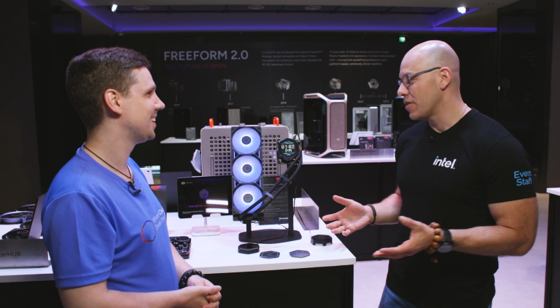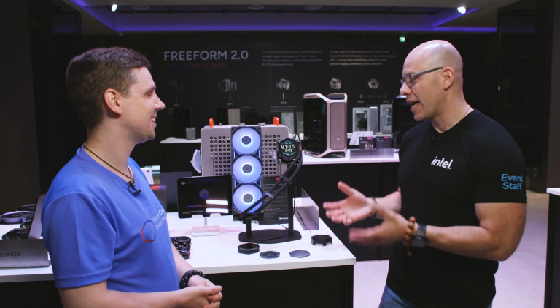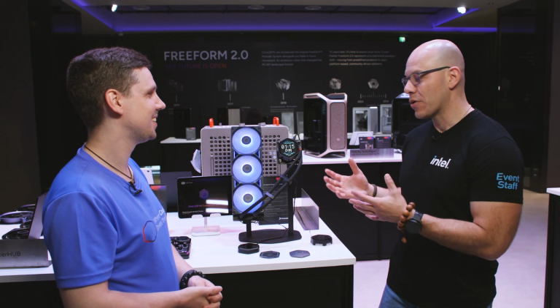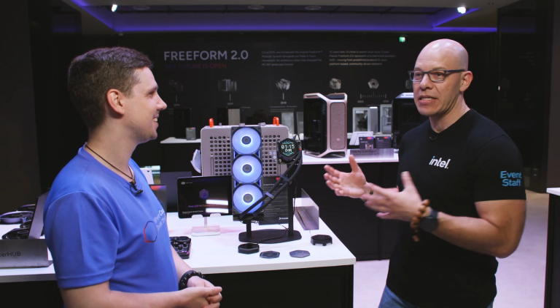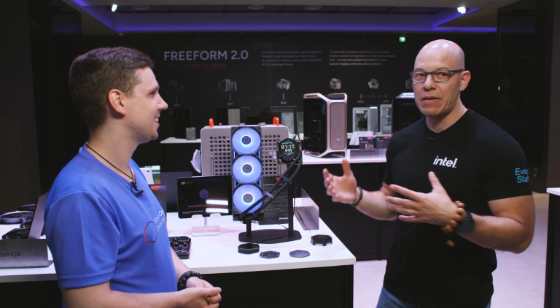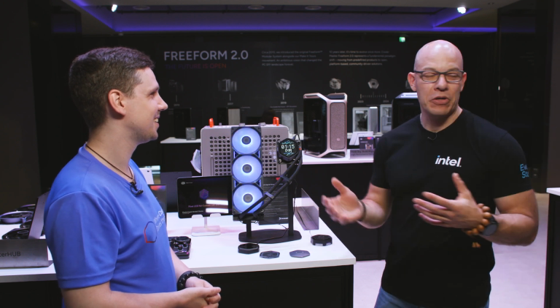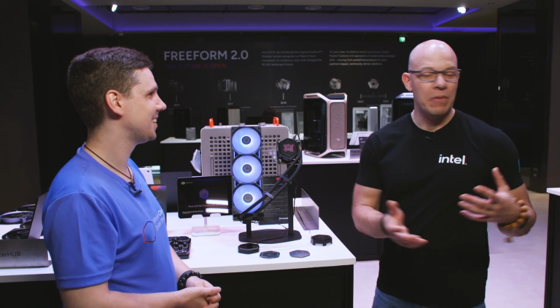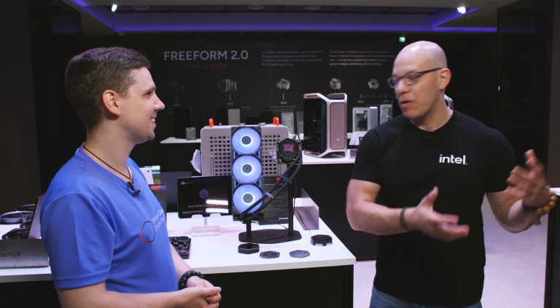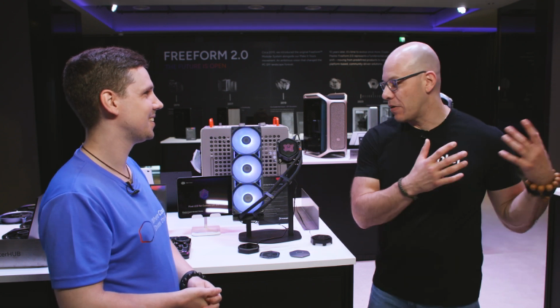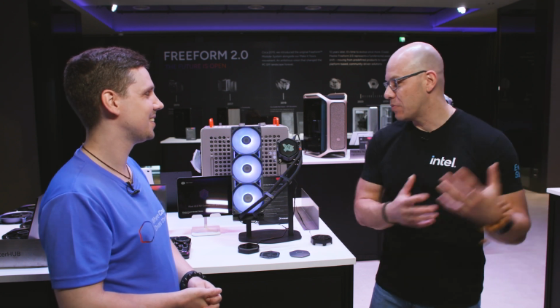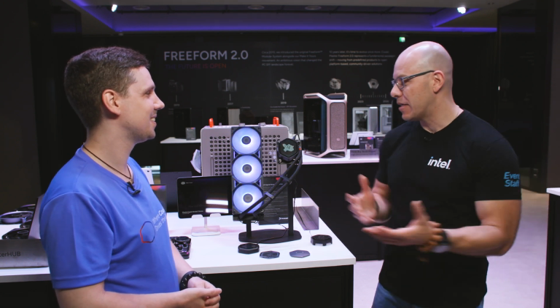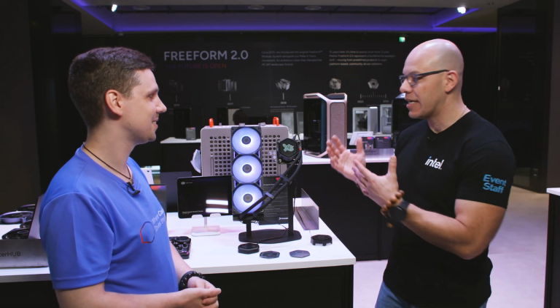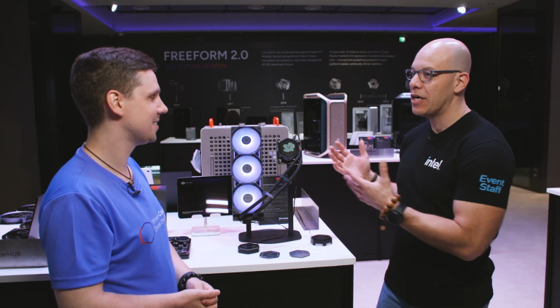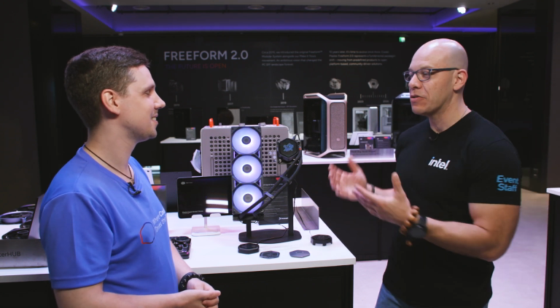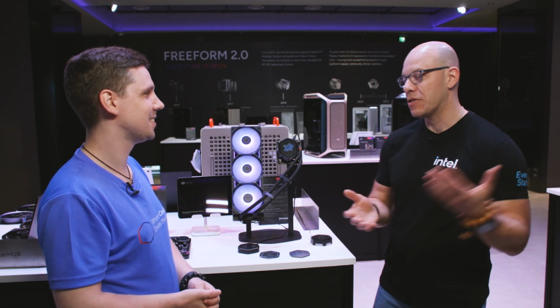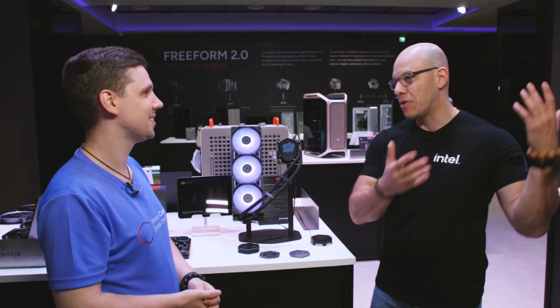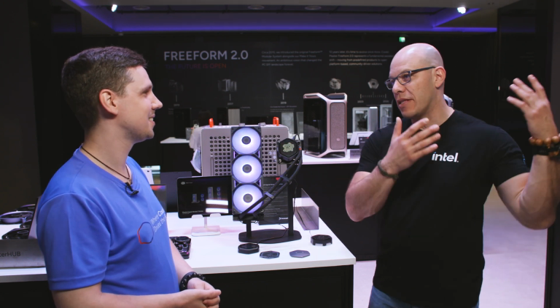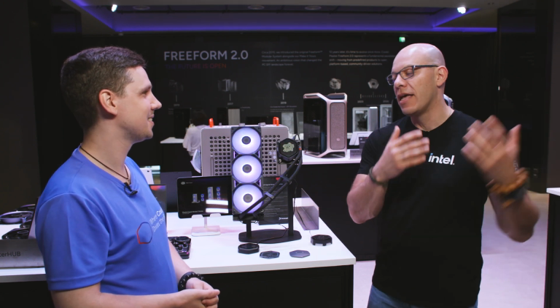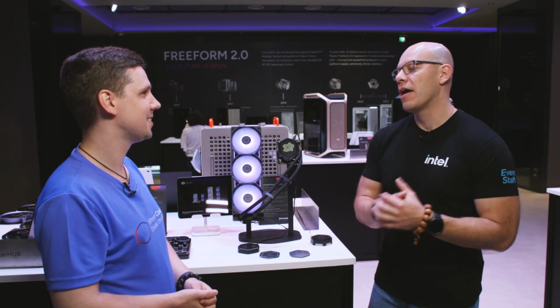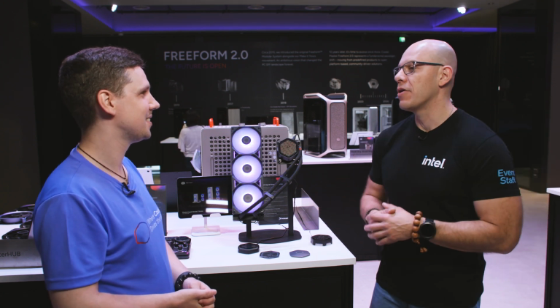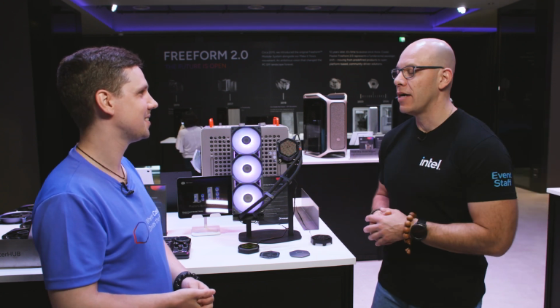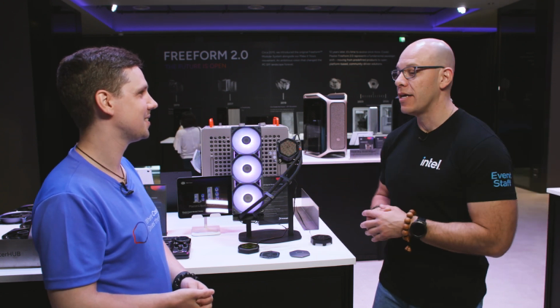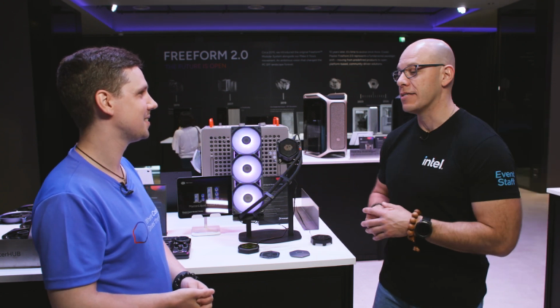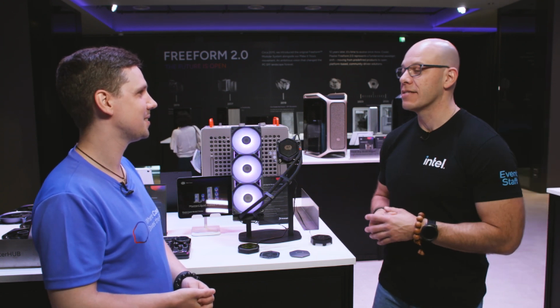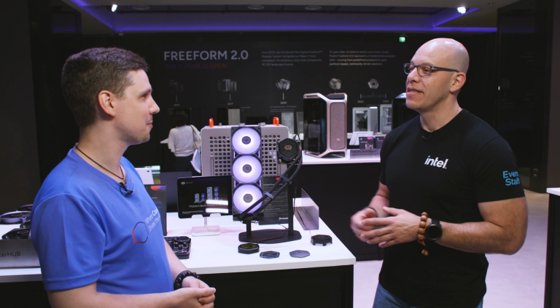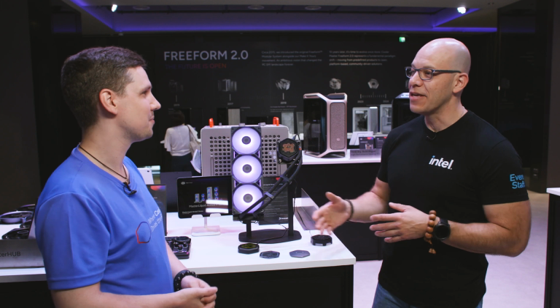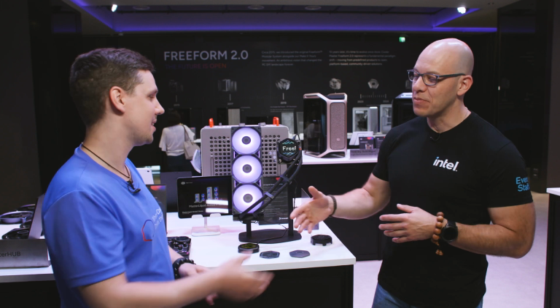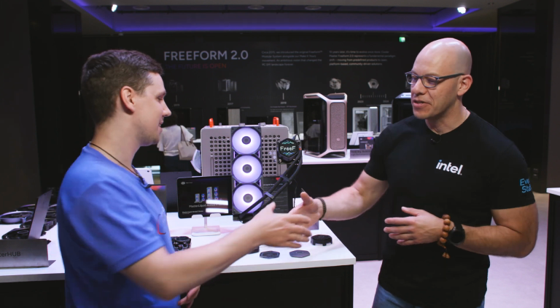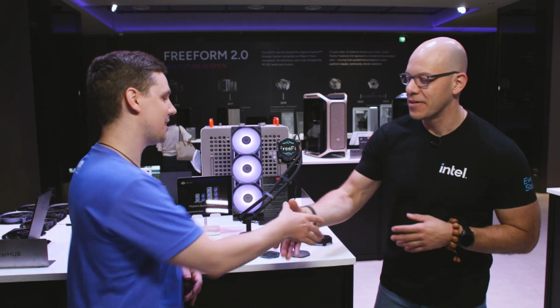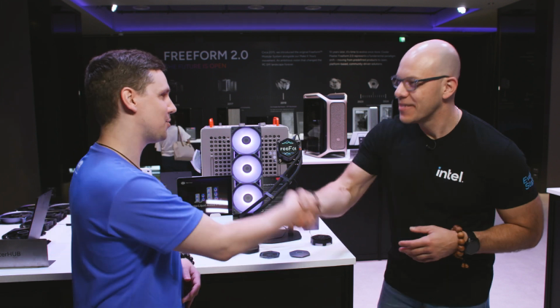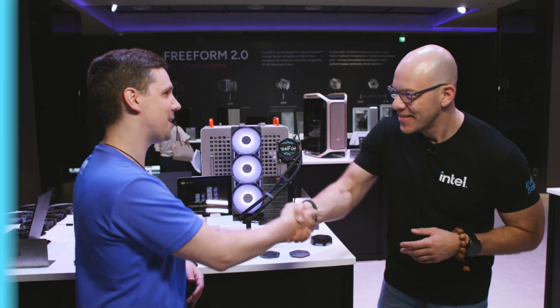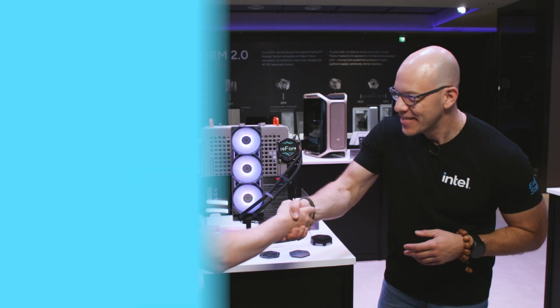Thank you so much Rudy — I had a great time learning about the power supplies, AIOs, and air coolers here at Cooler Master. Thank you so much for having us.